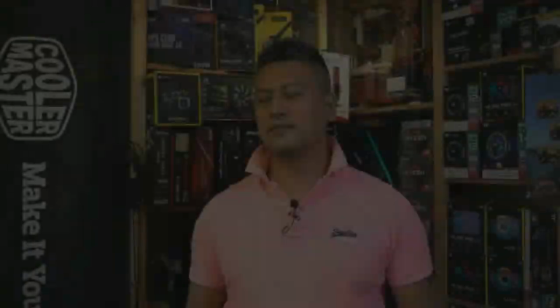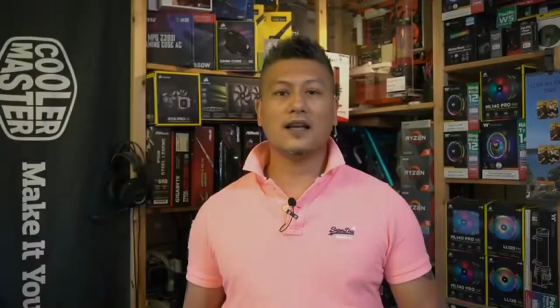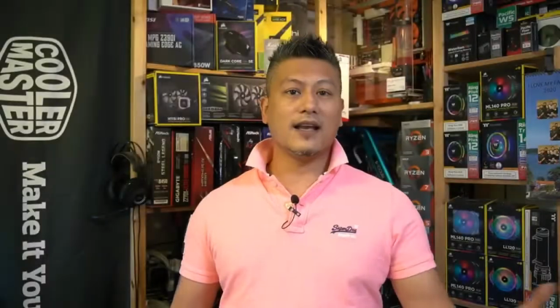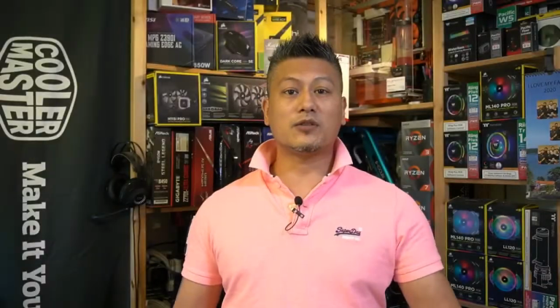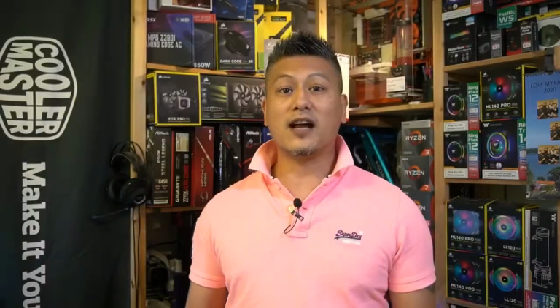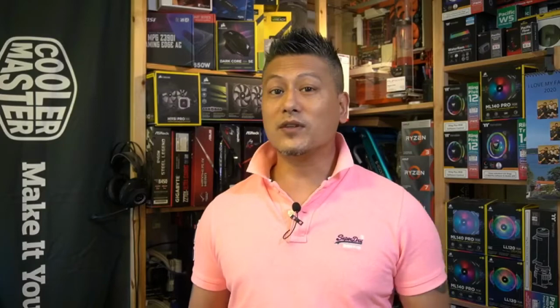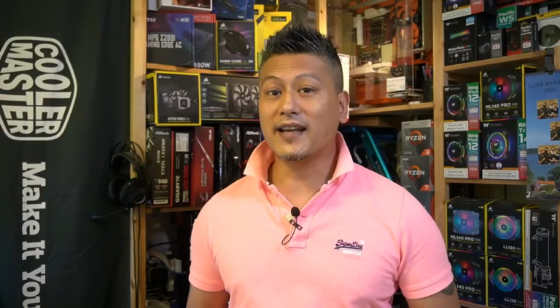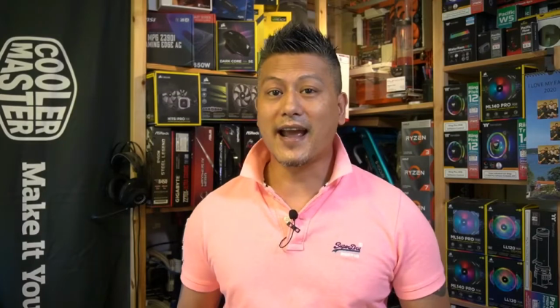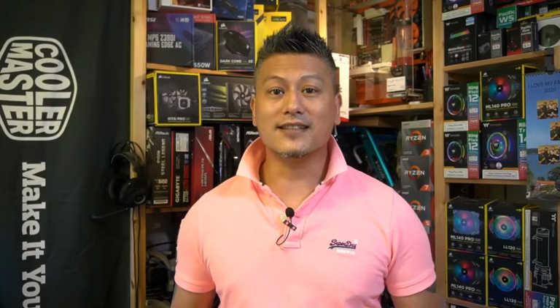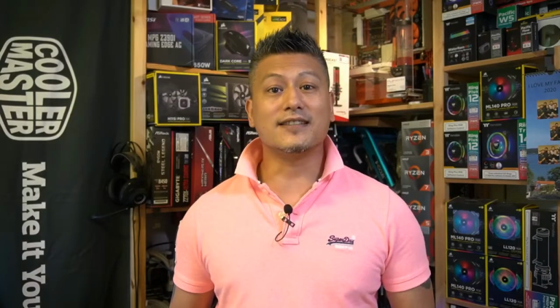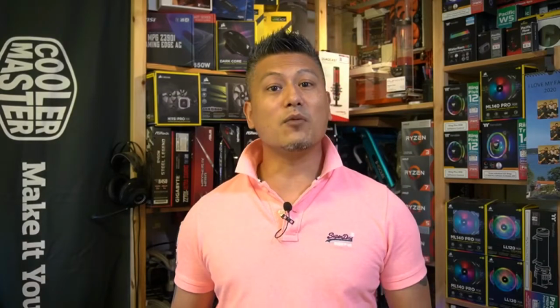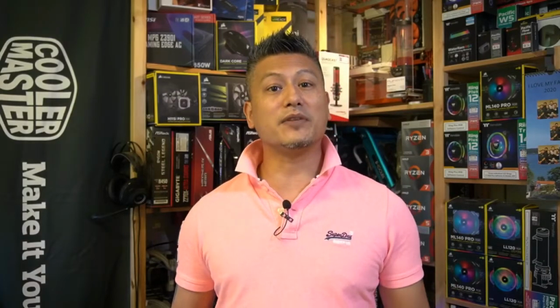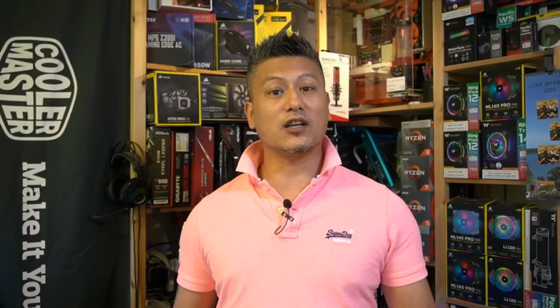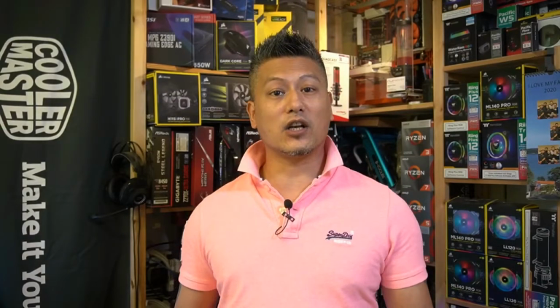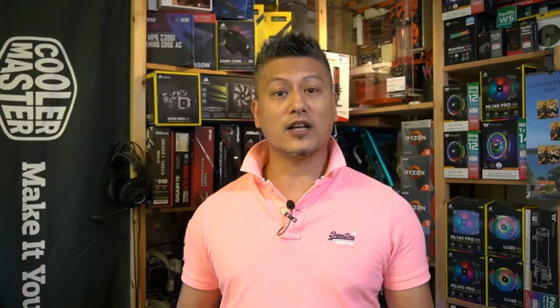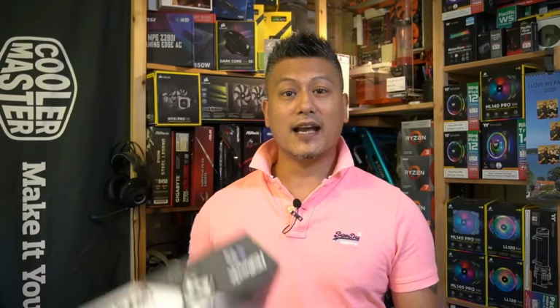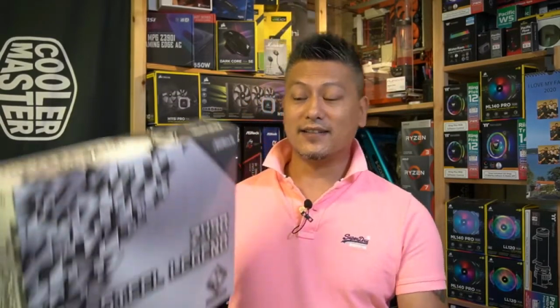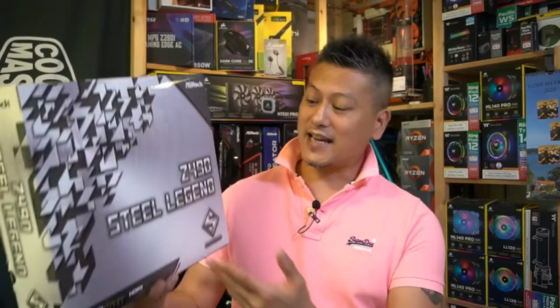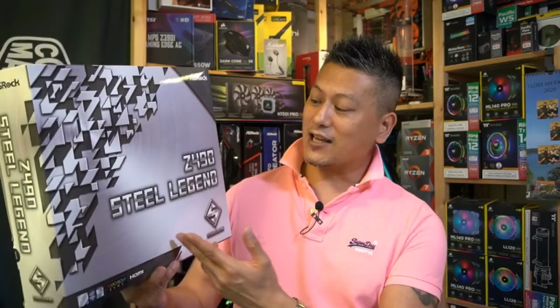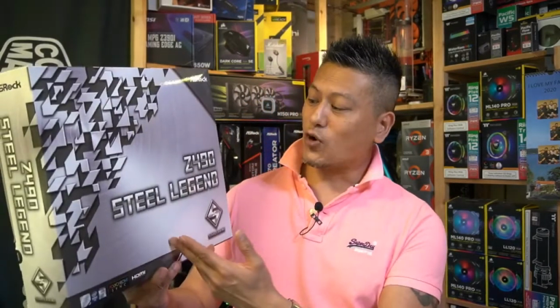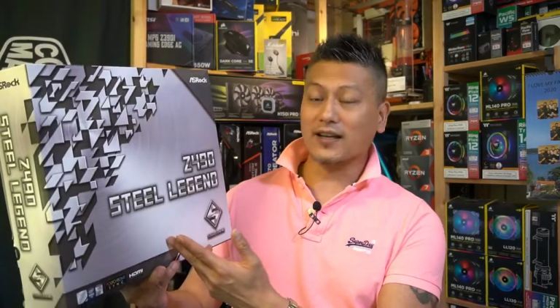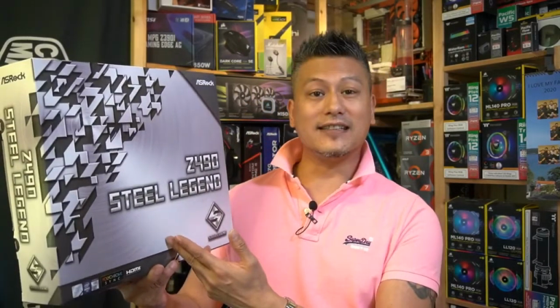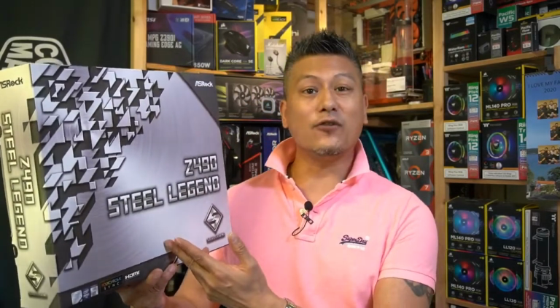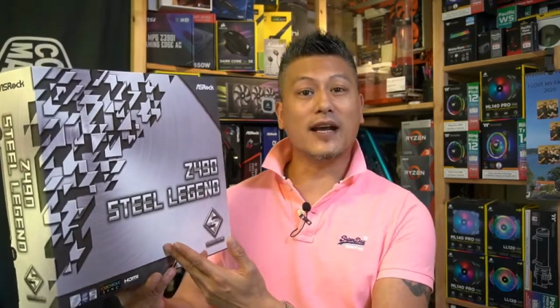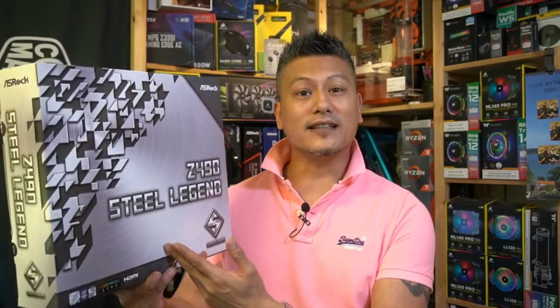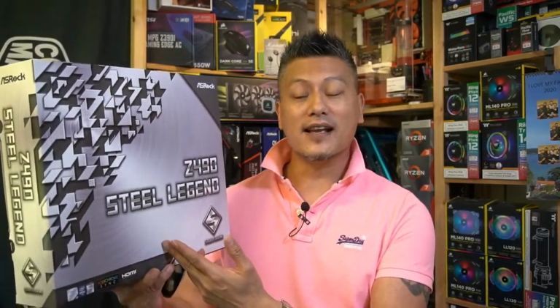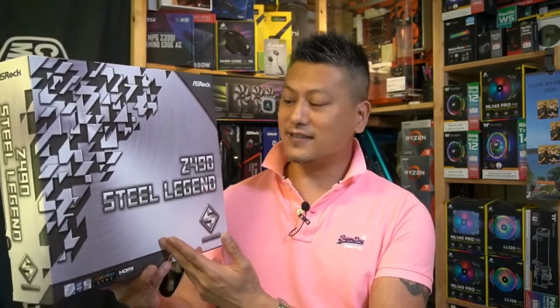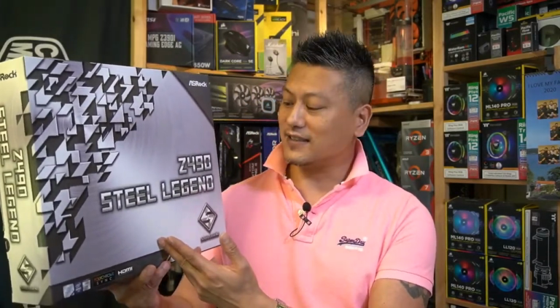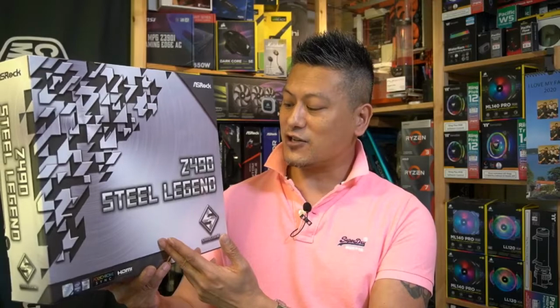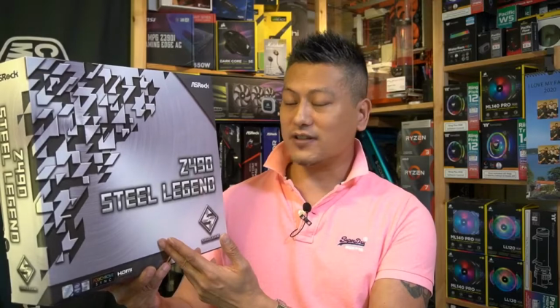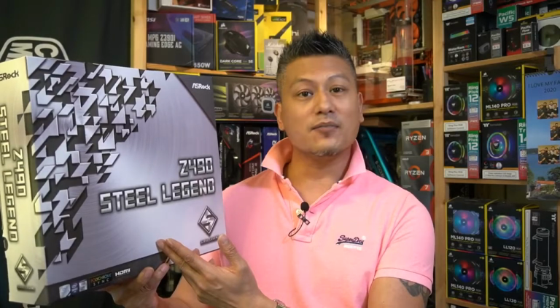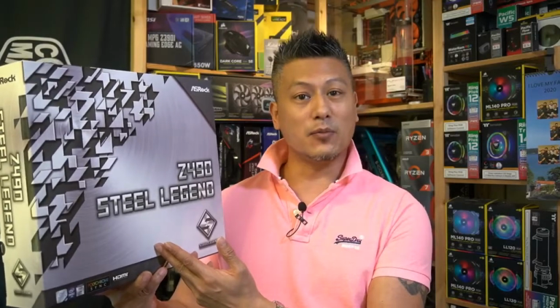Hey, what's up guys, Winston here and today we'll be taking a quick look at the ASRock Z490 Steel Legend motherboard.